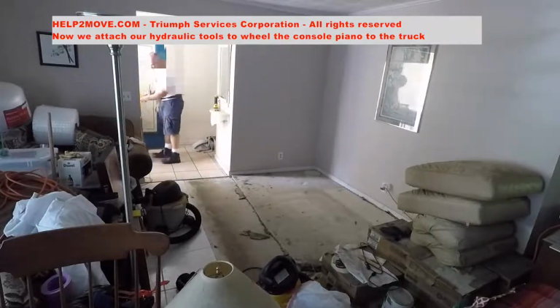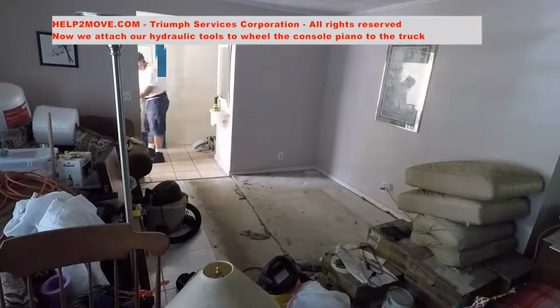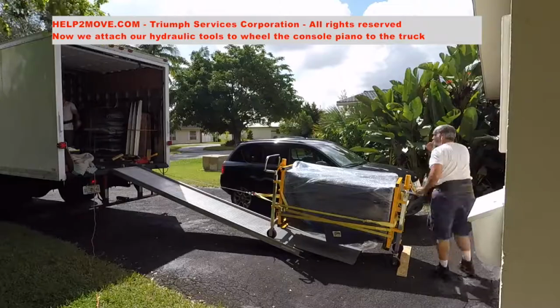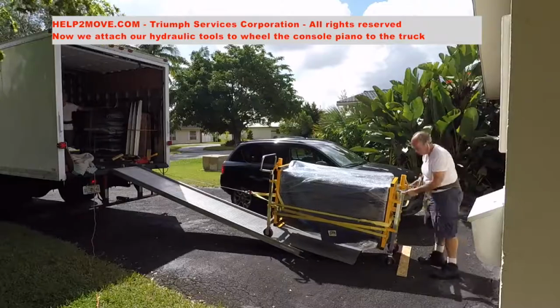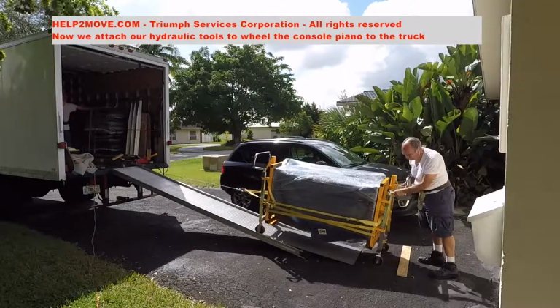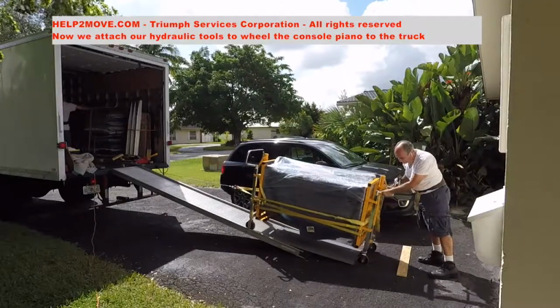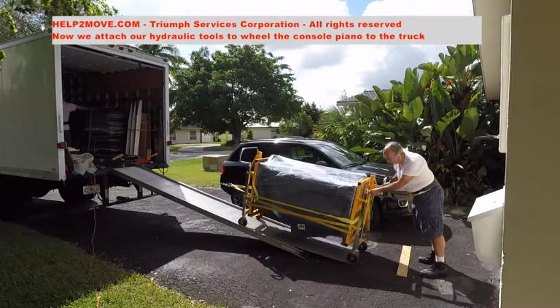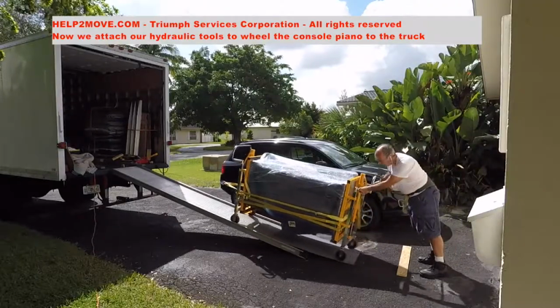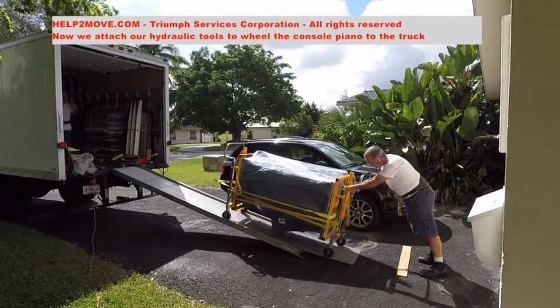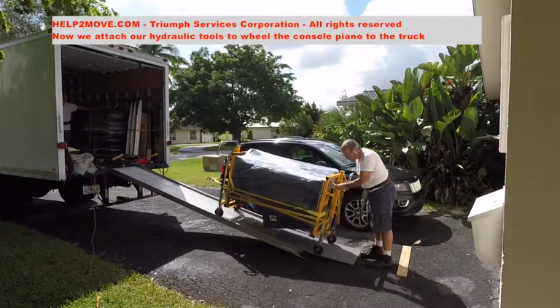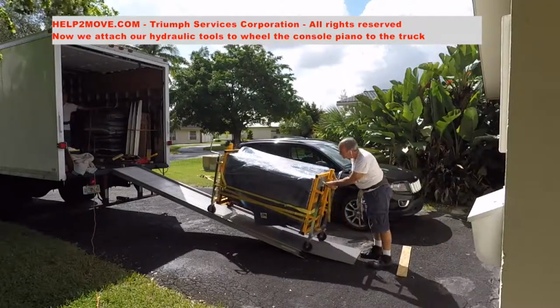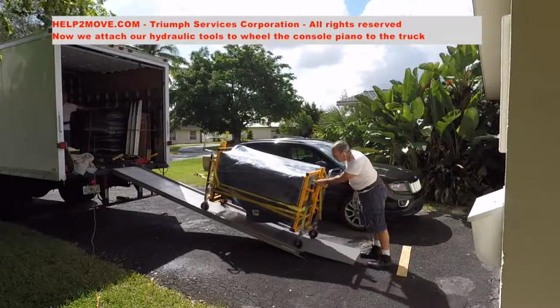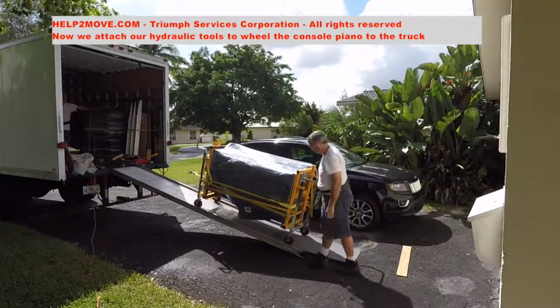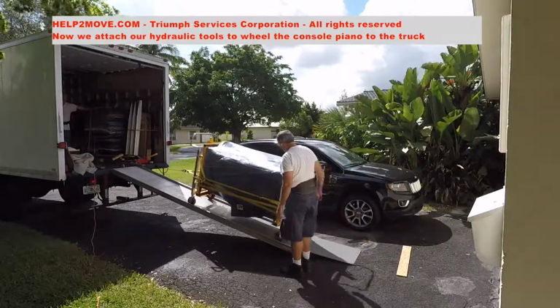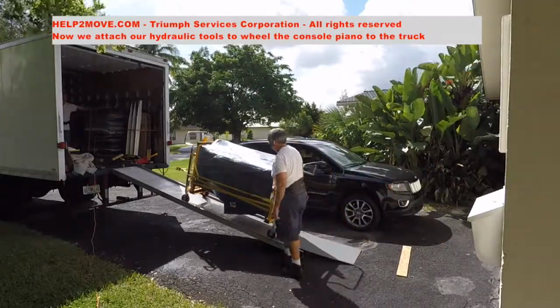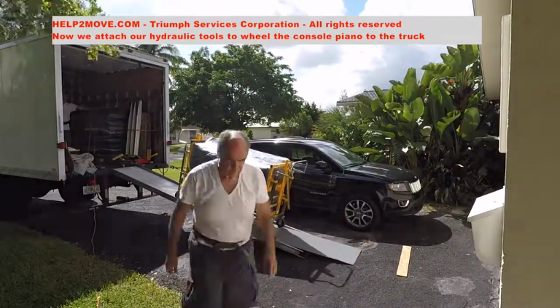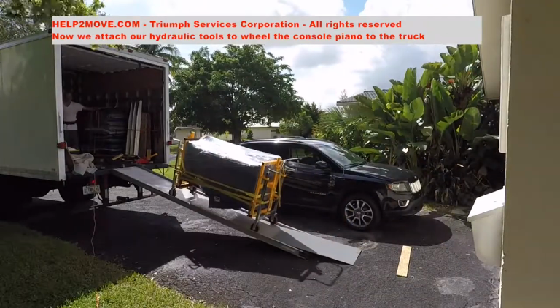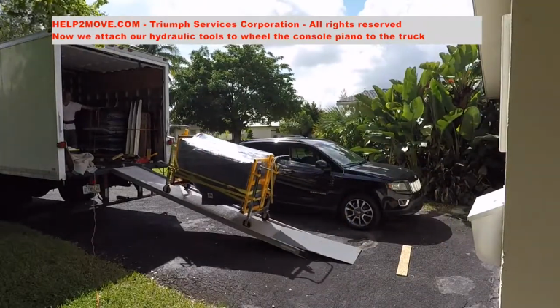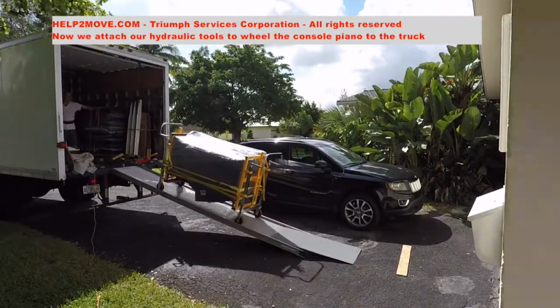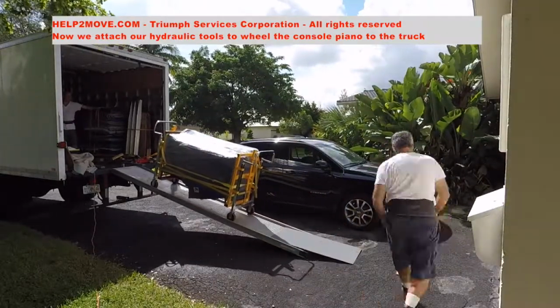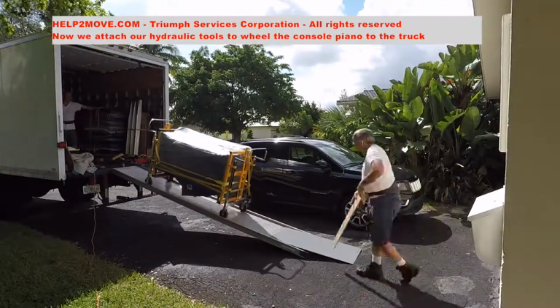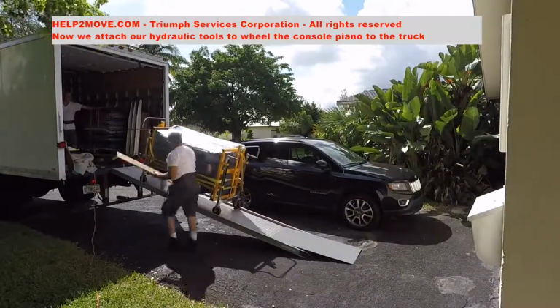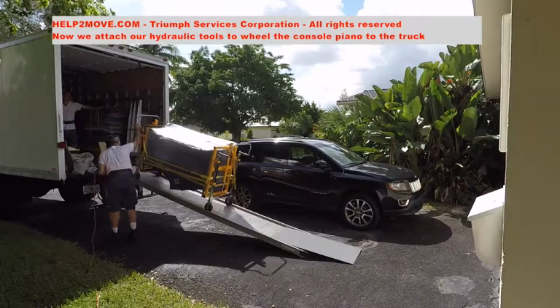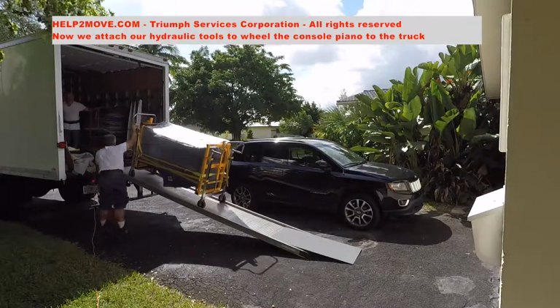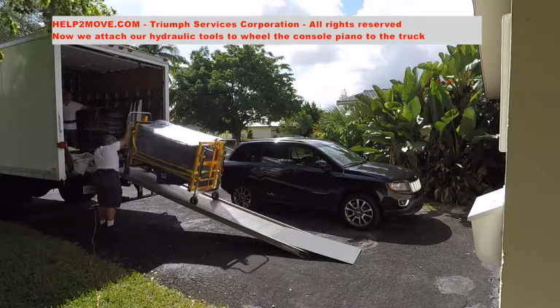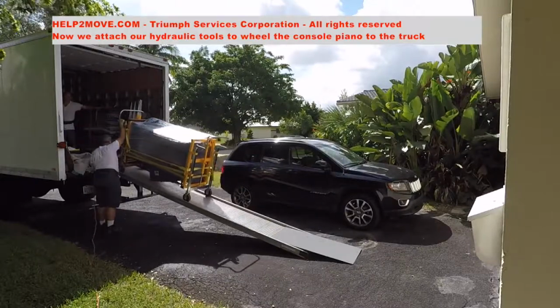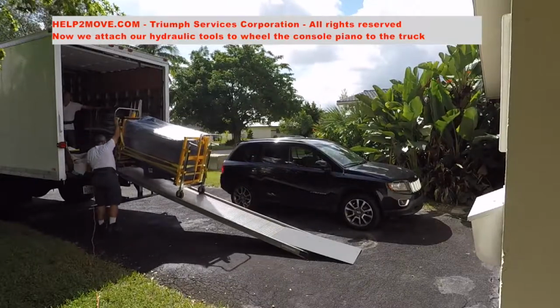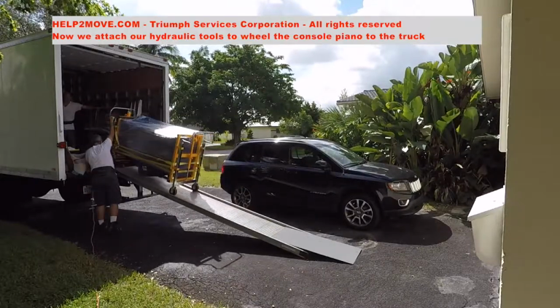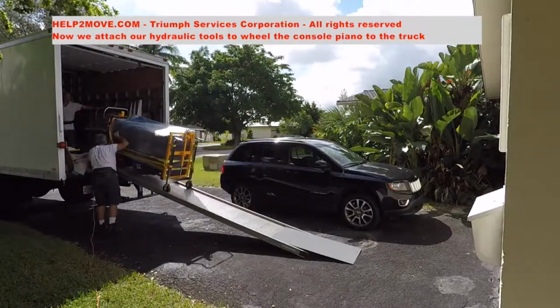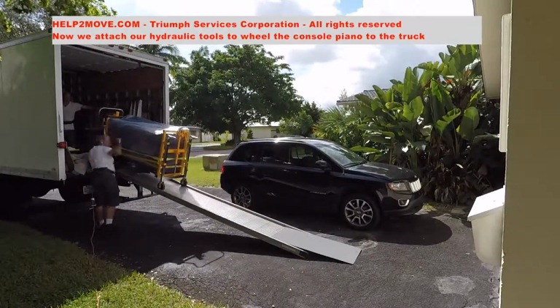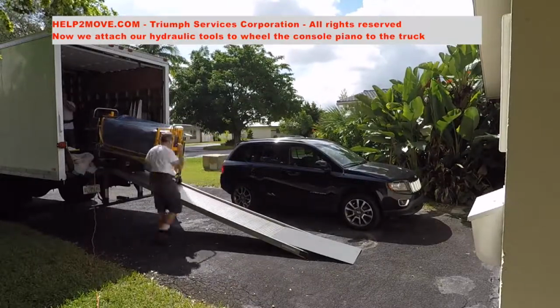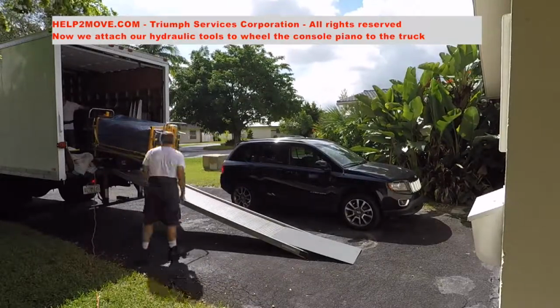The console piano is winched into the truck and tied down for safe transportation.